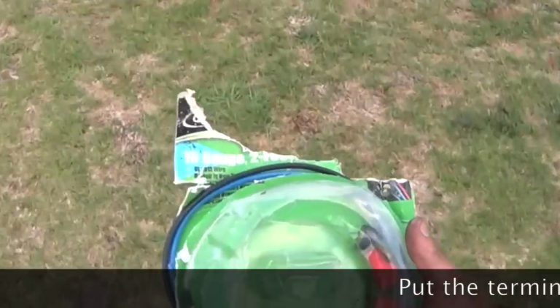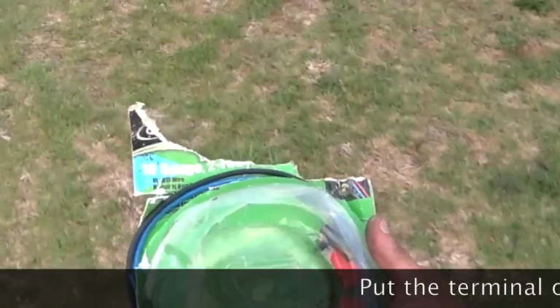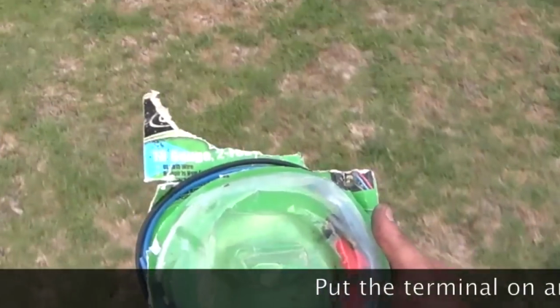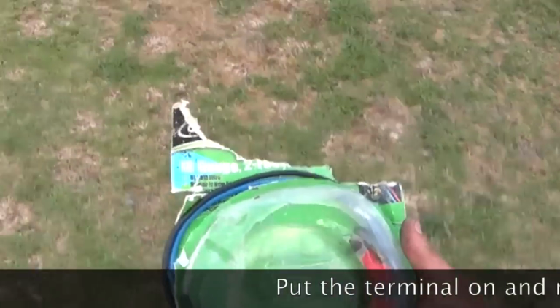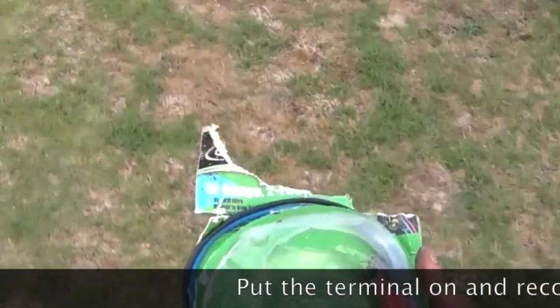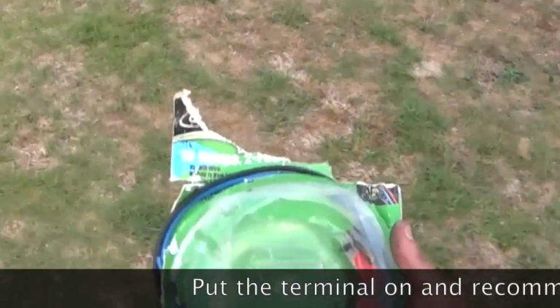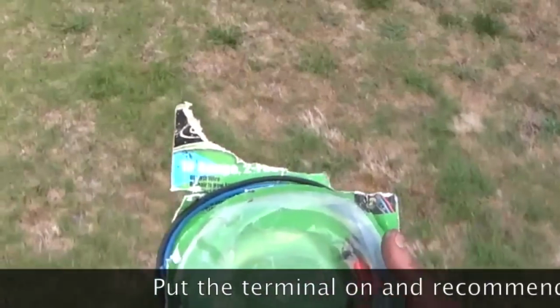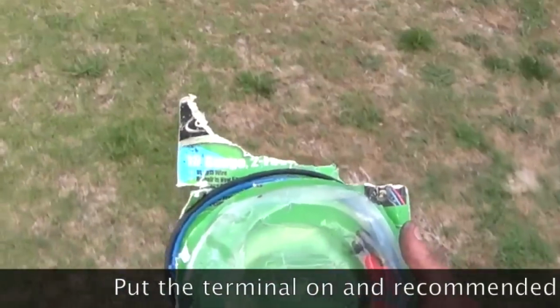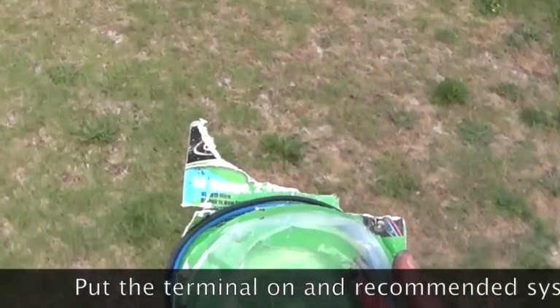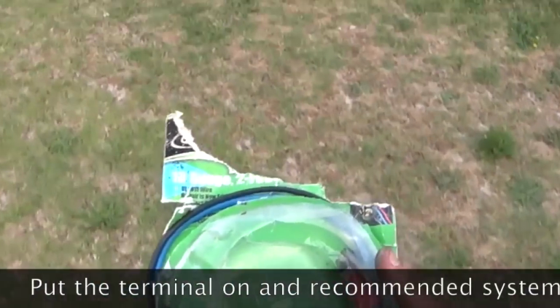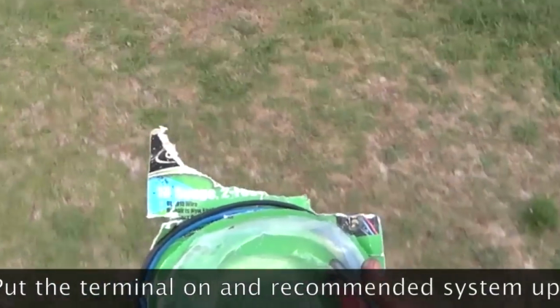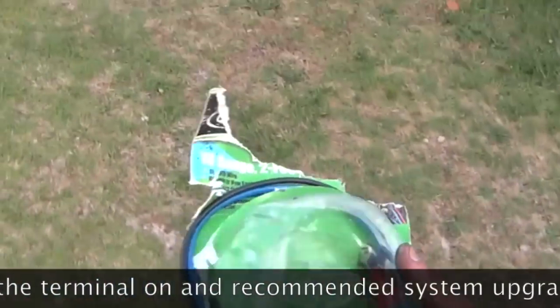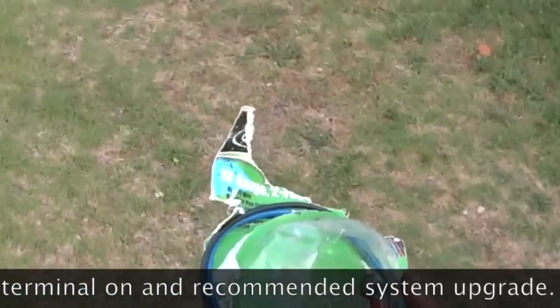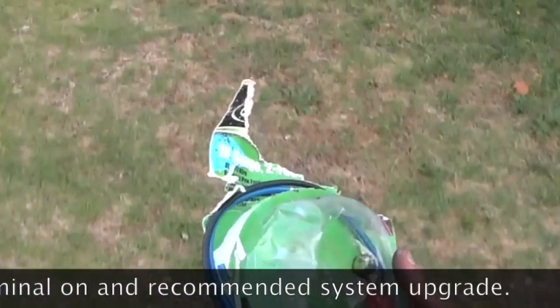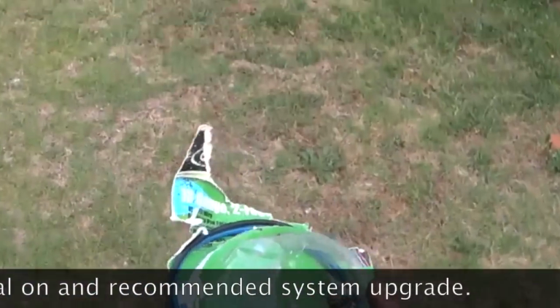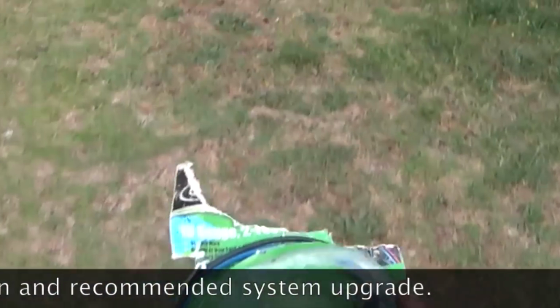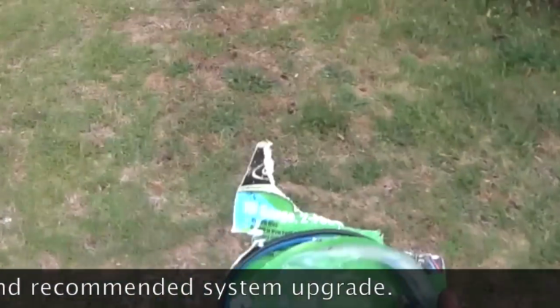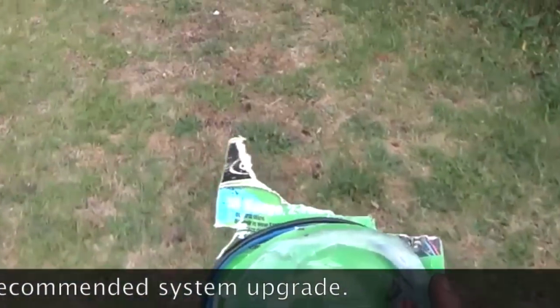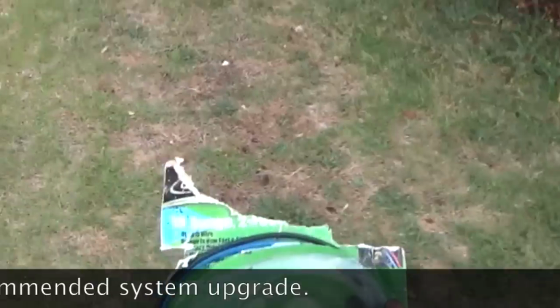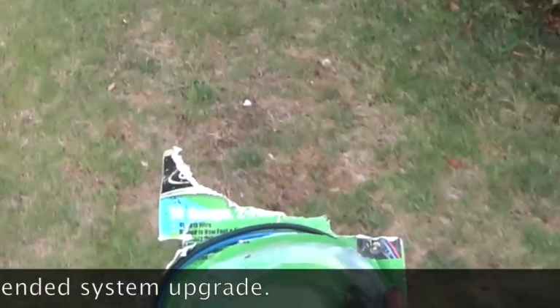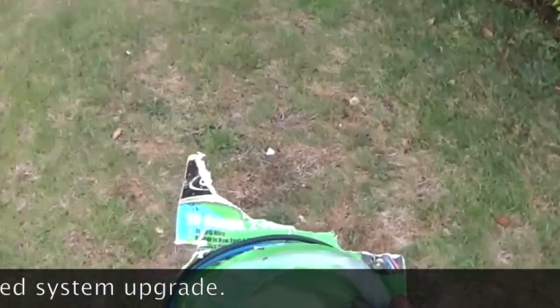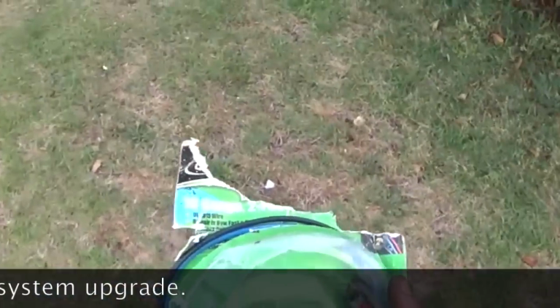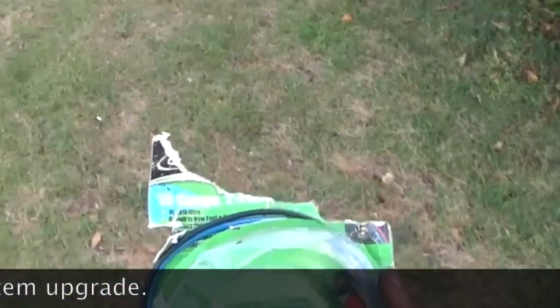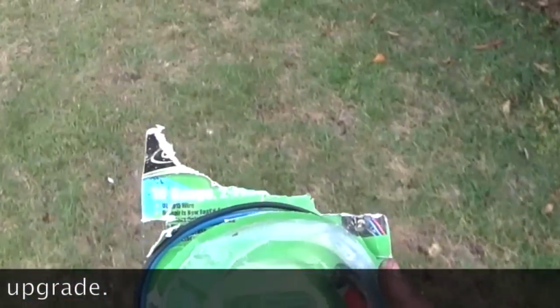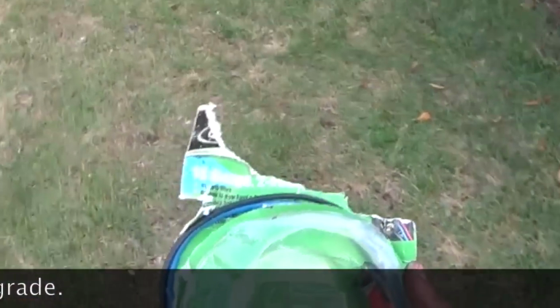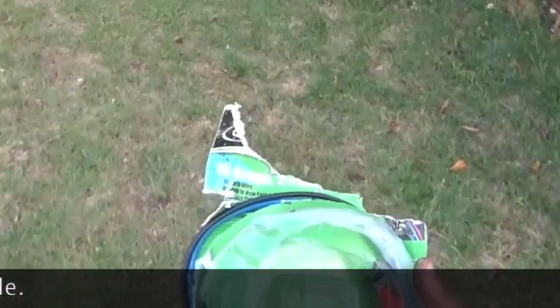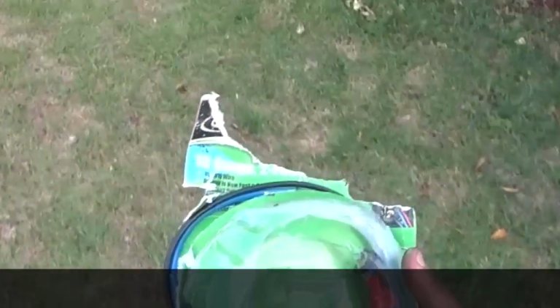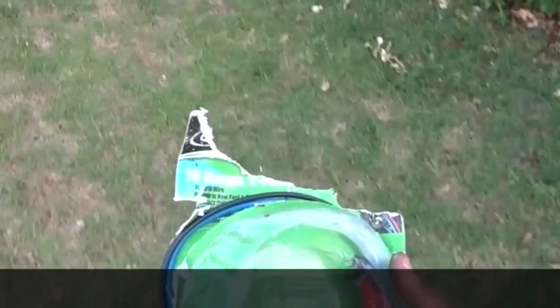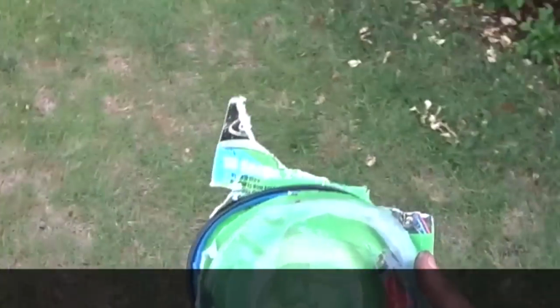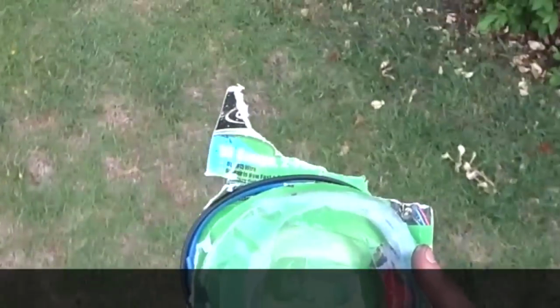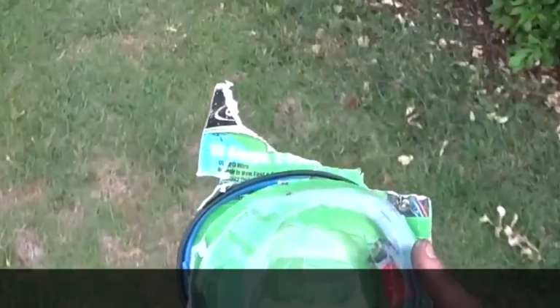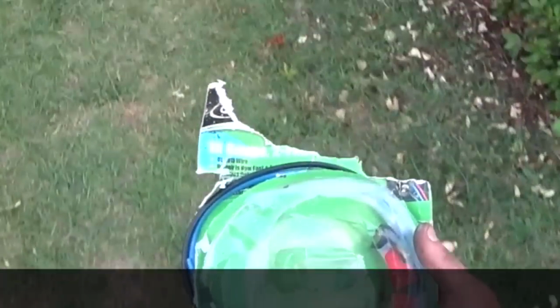Would you look at that. She's a little torn up and missing one of the wires, but I think we can deal with that.